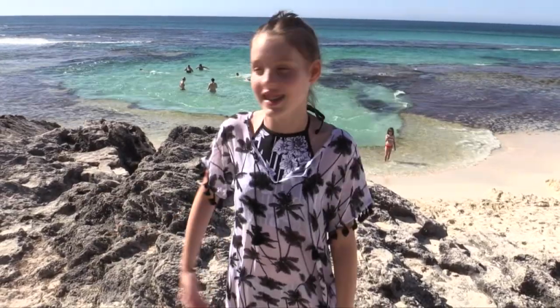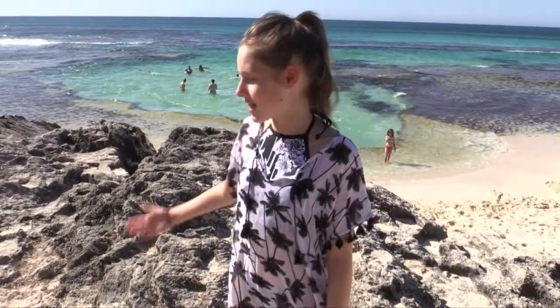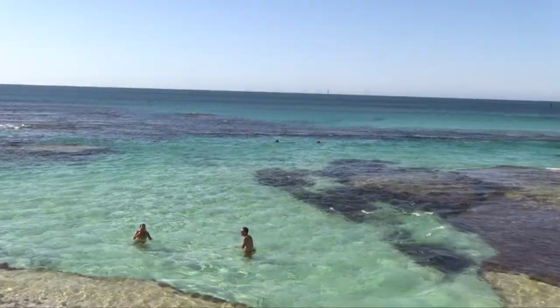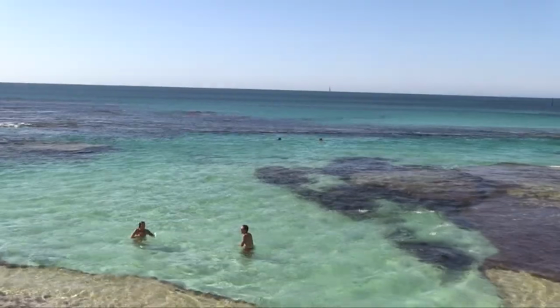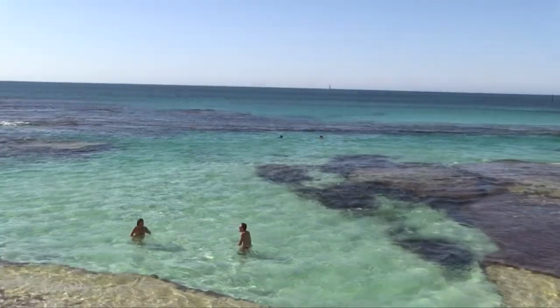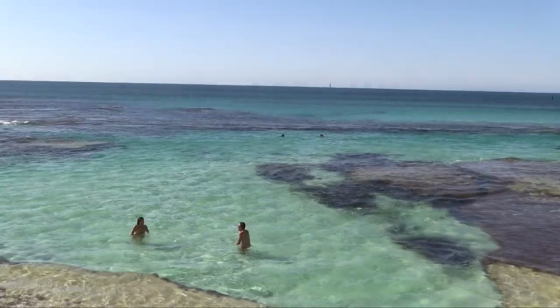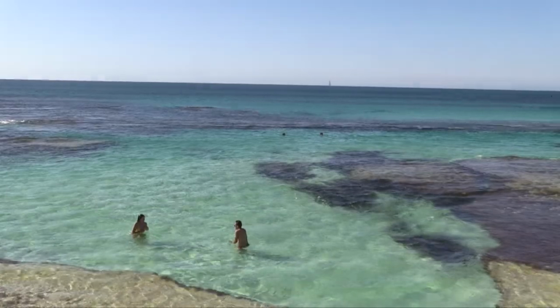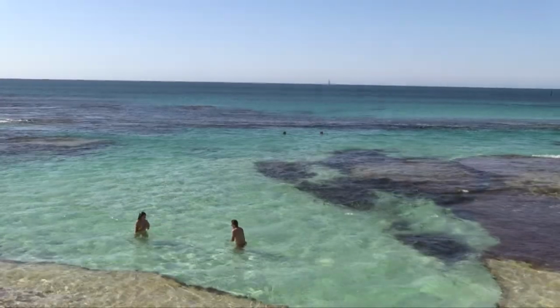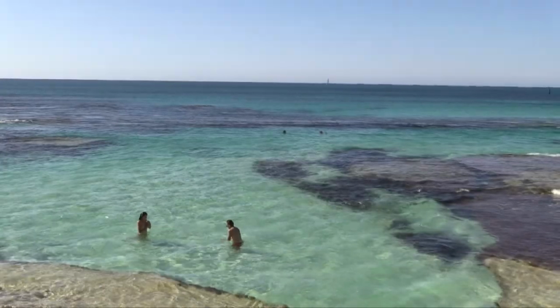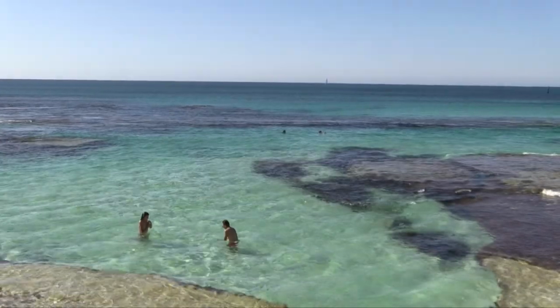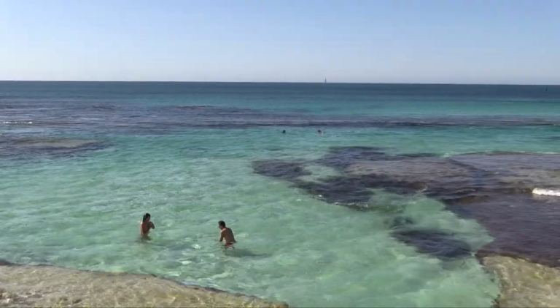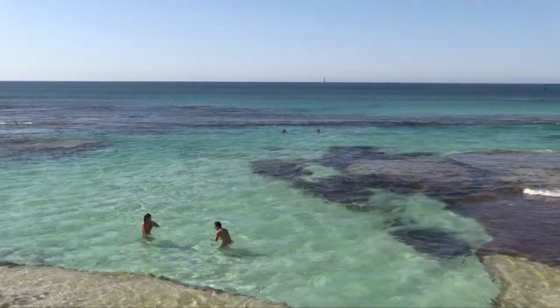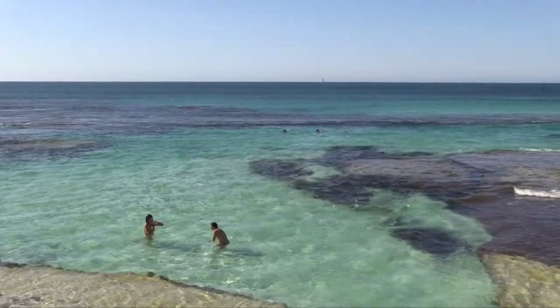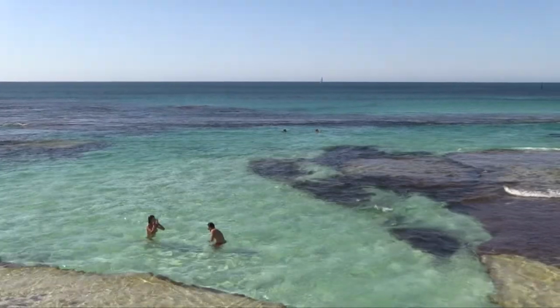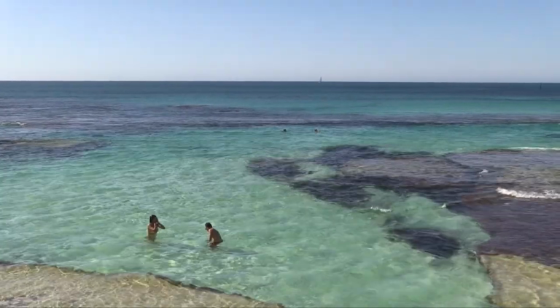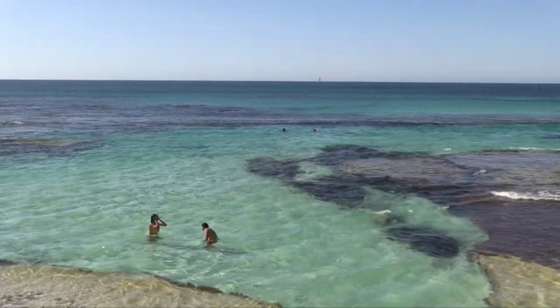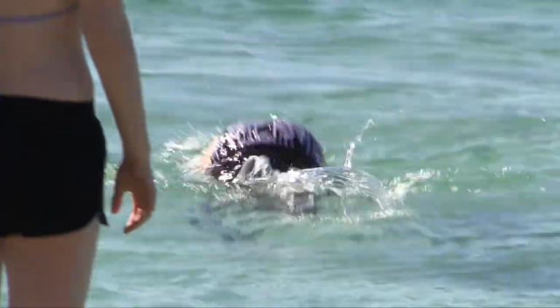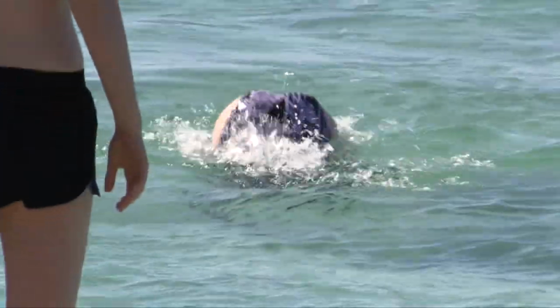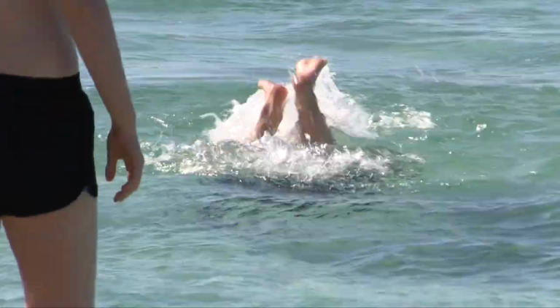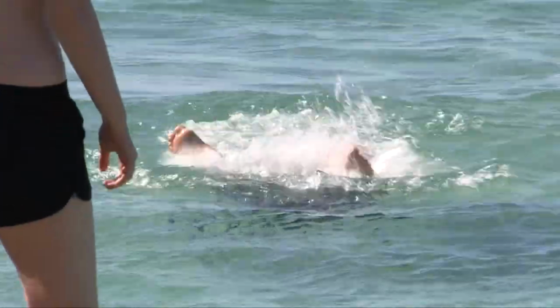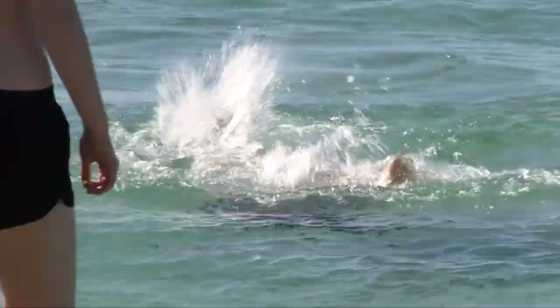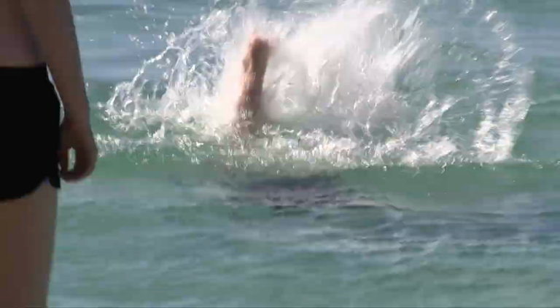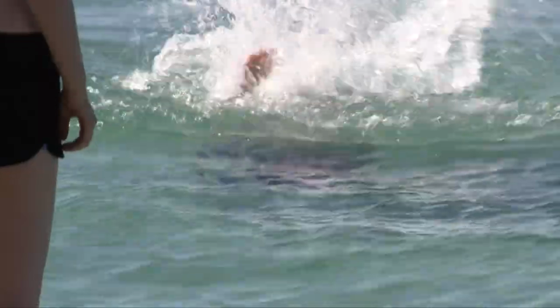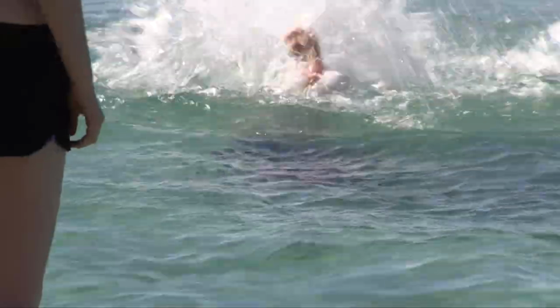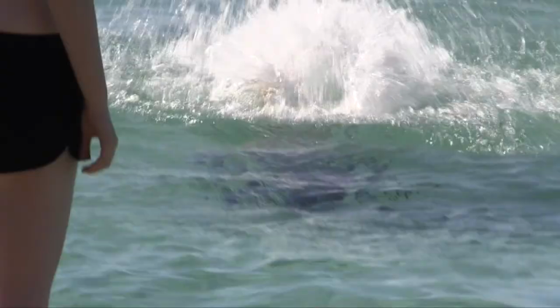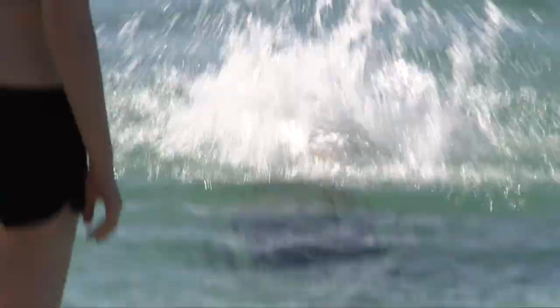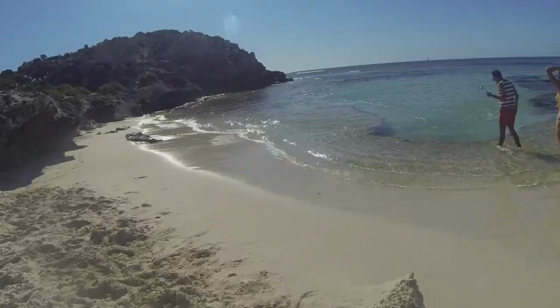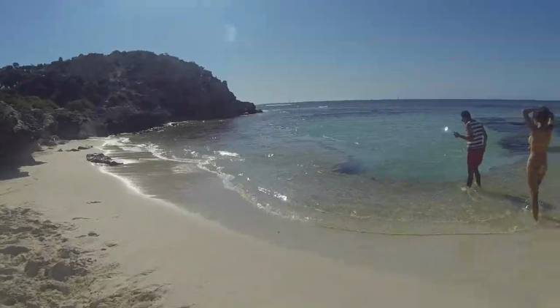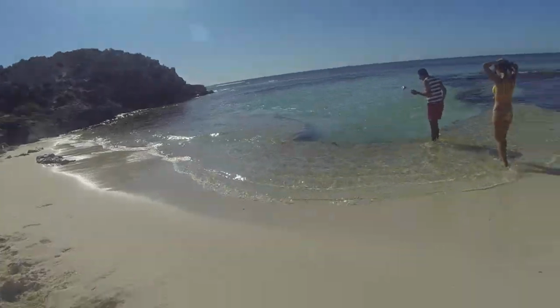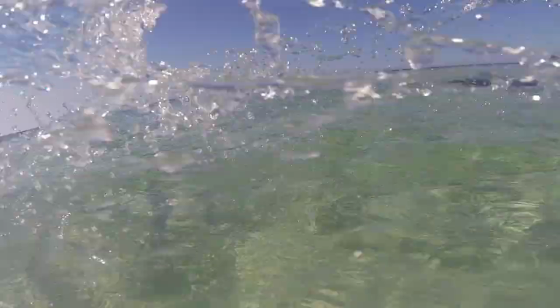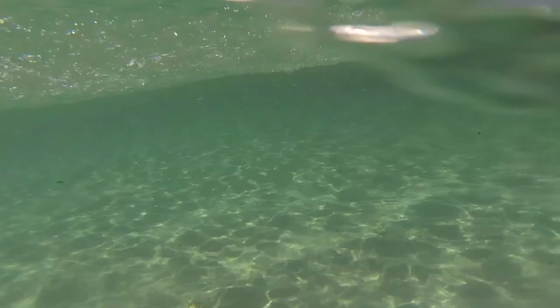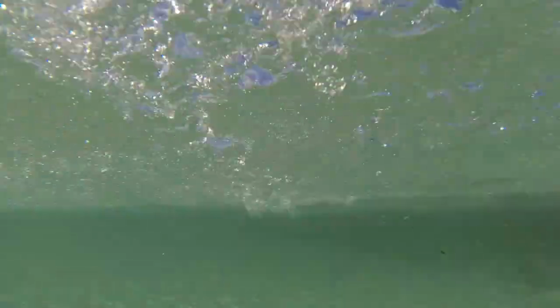This is the Basin, one of the most popular beaches on the island. This is especially popular for the snorkeling.